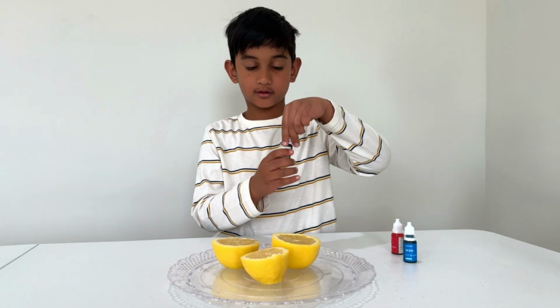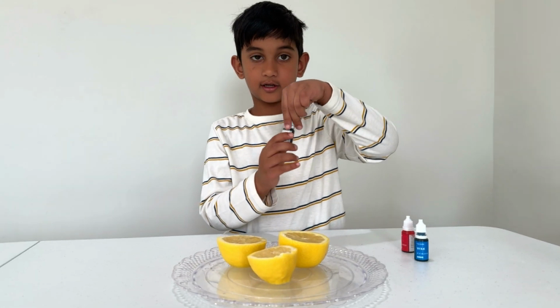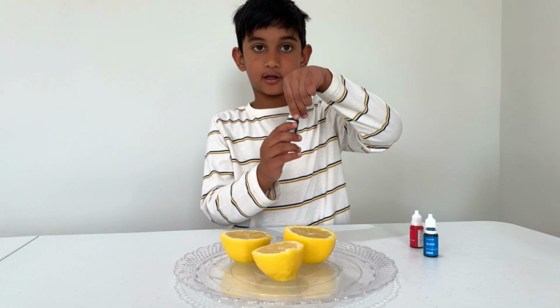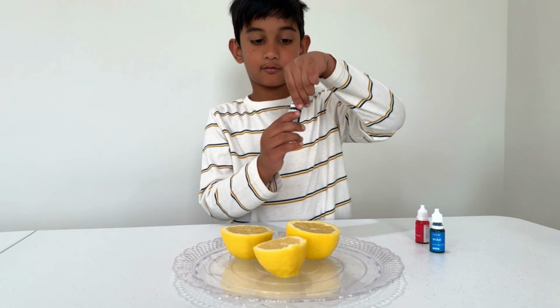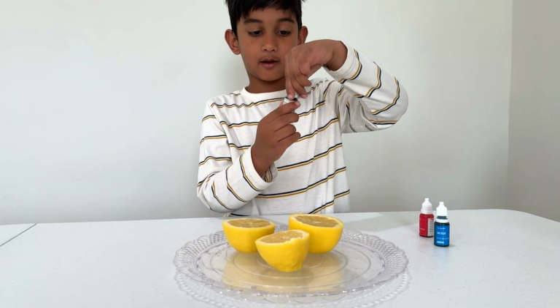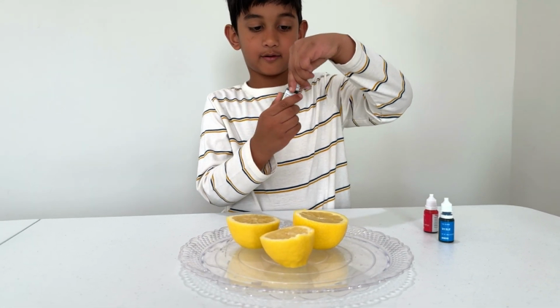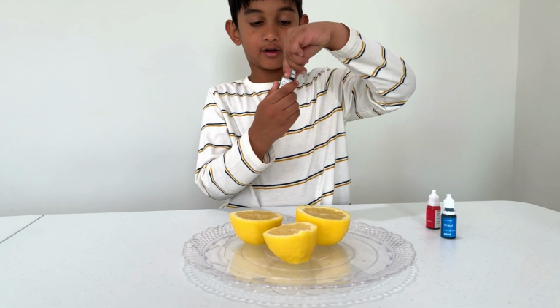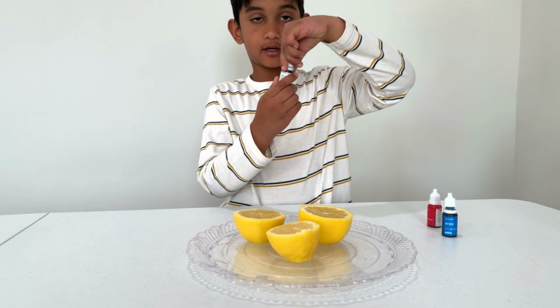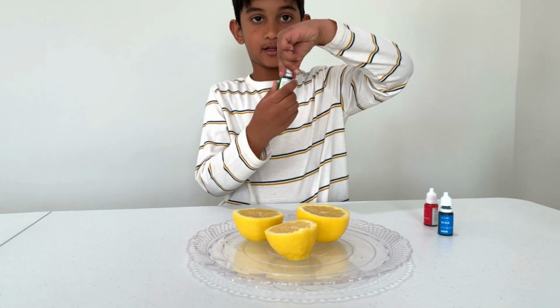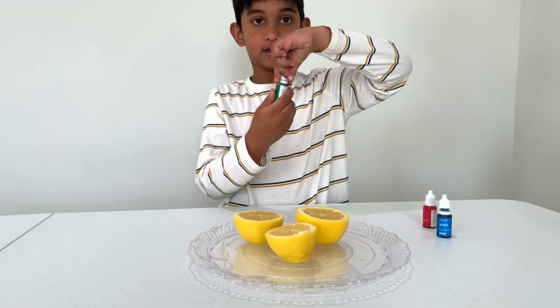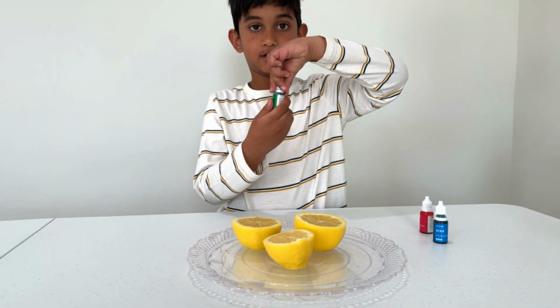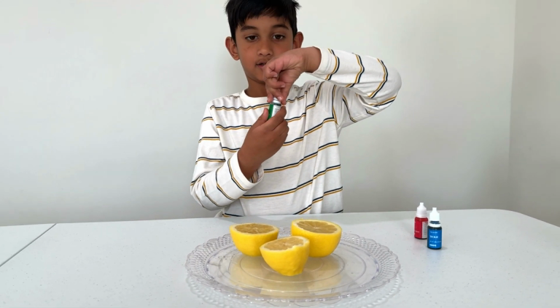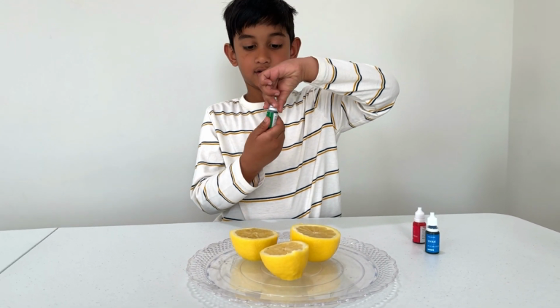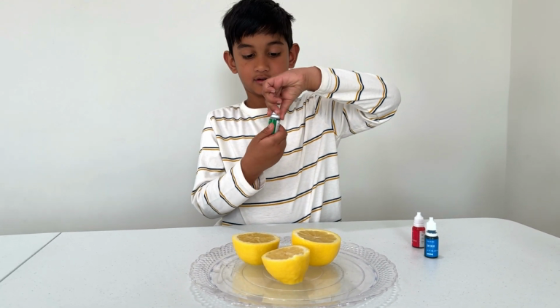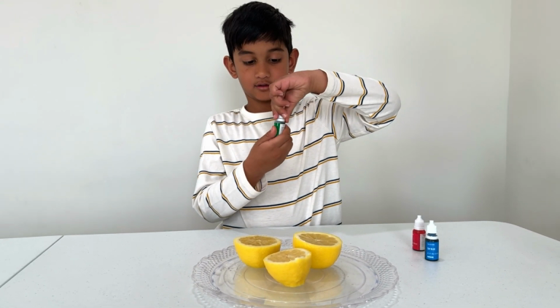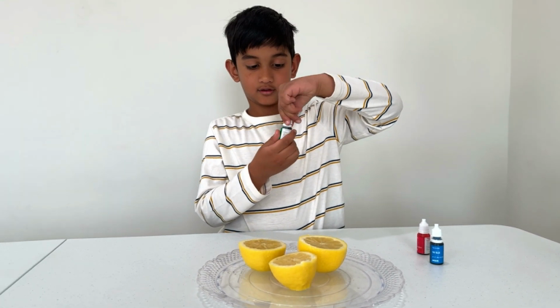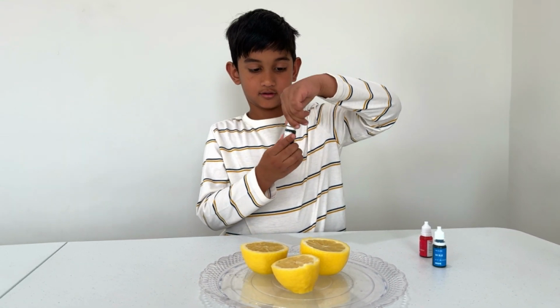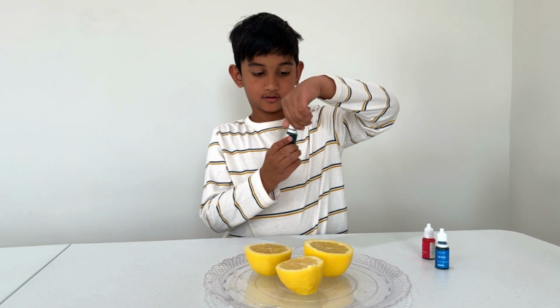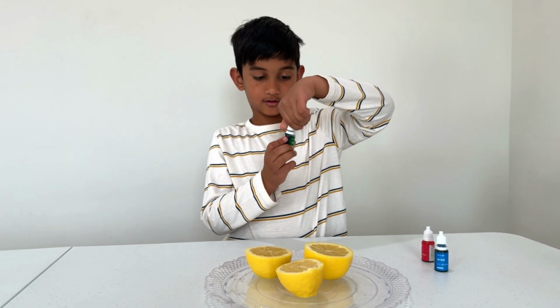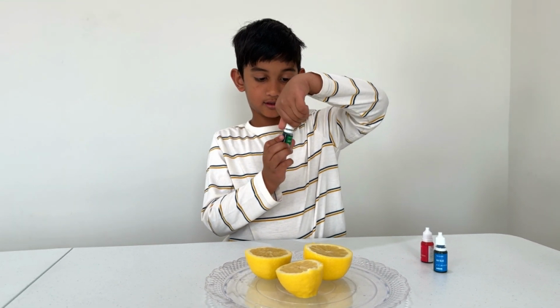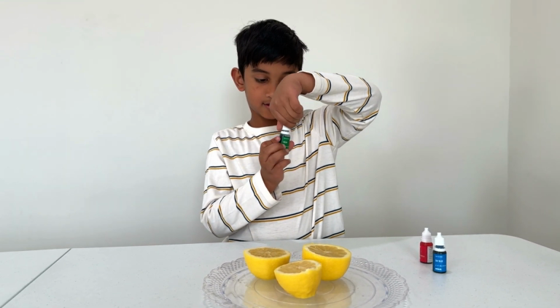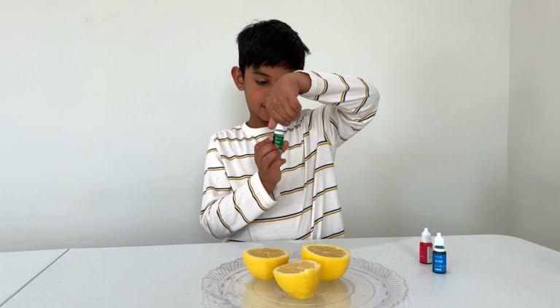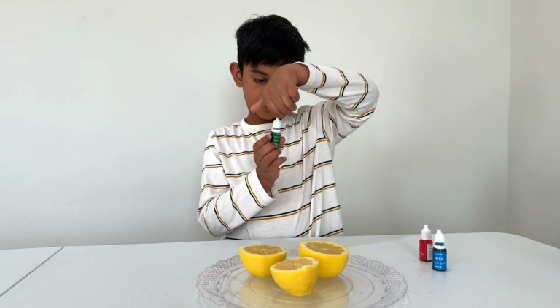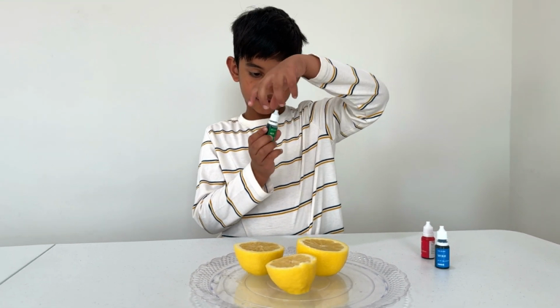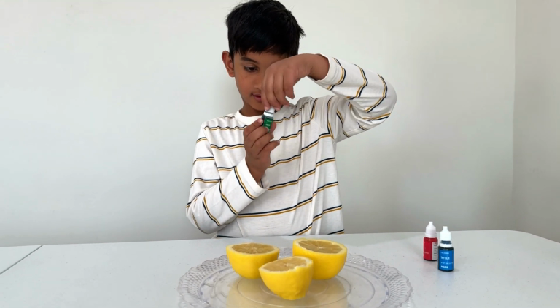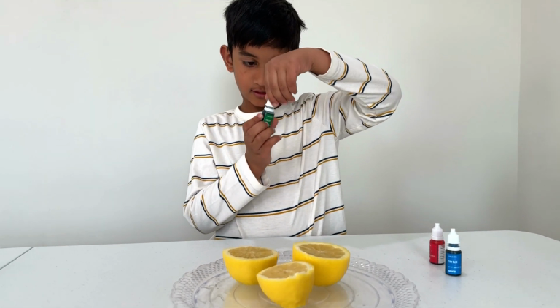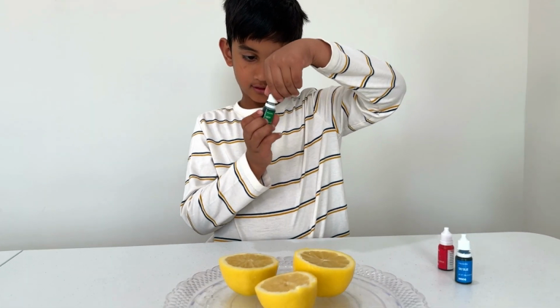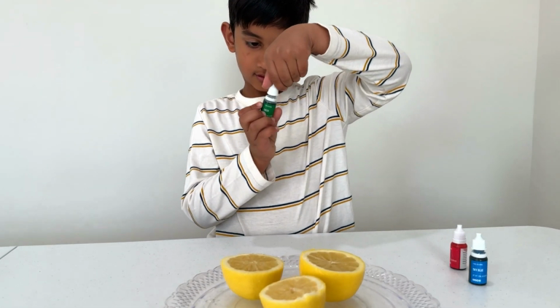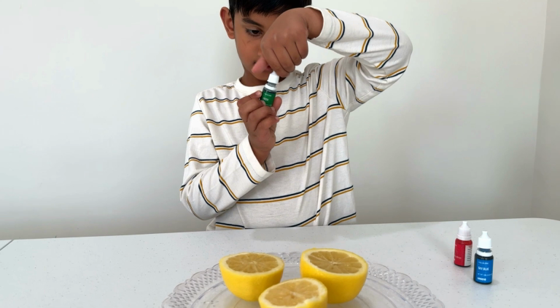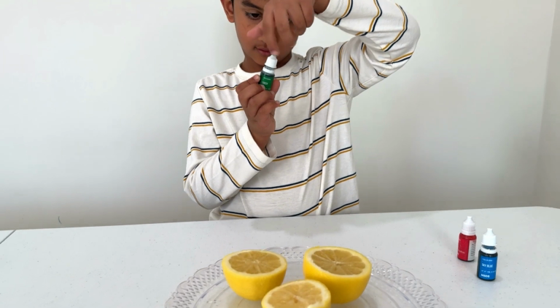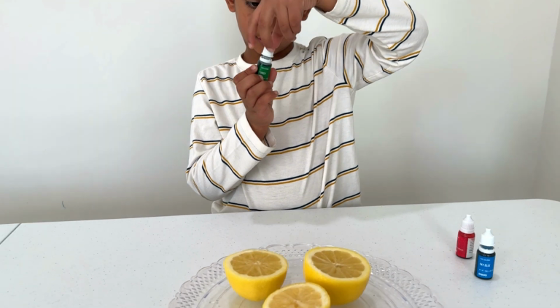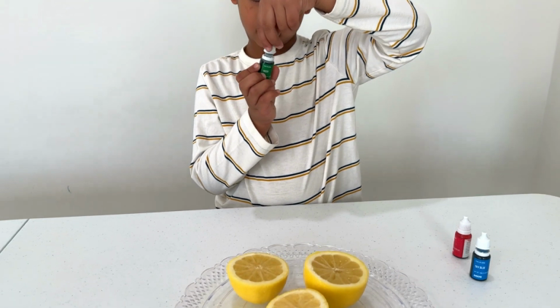This is my favorite color. Oh, it's your favorite? Oh yeah. Ooh!